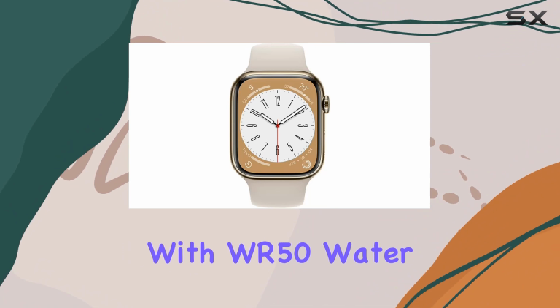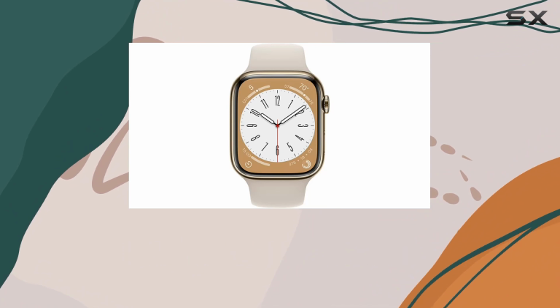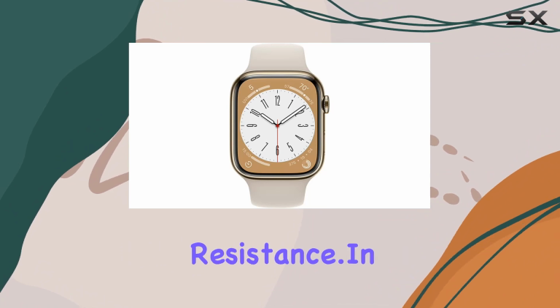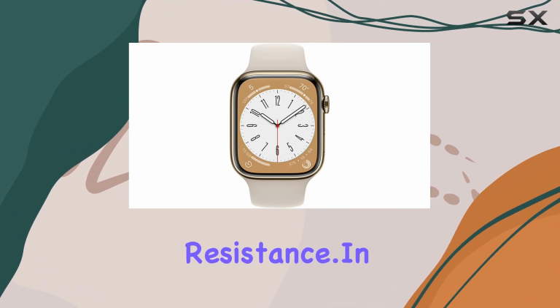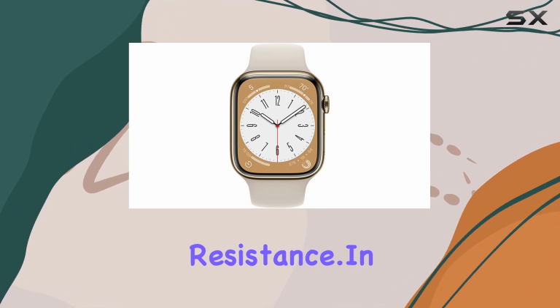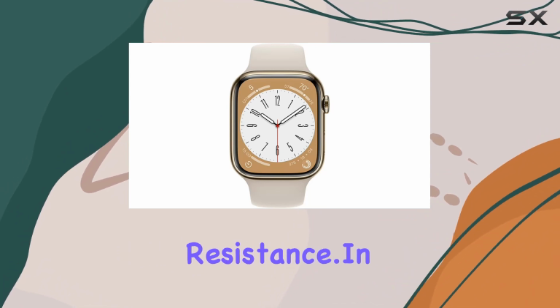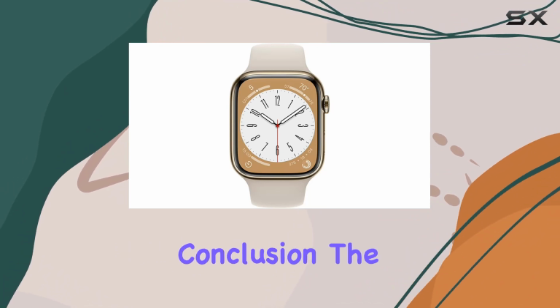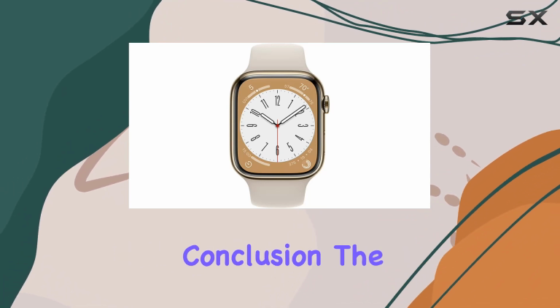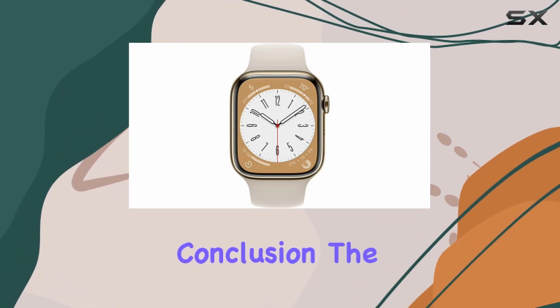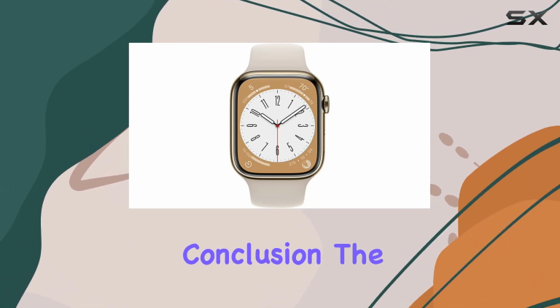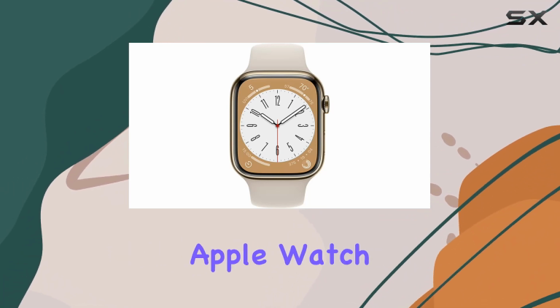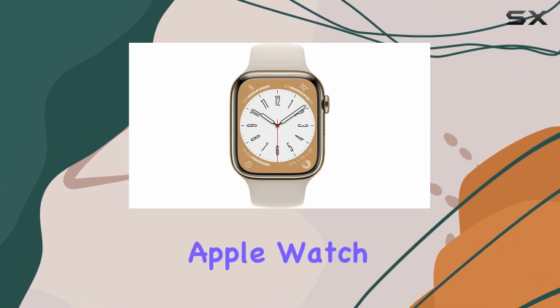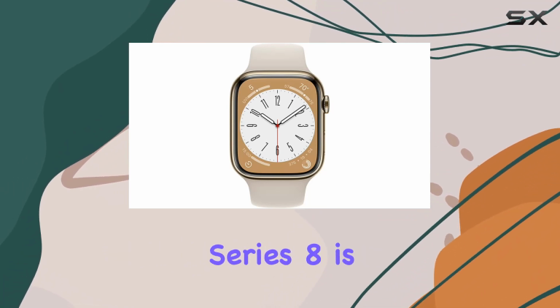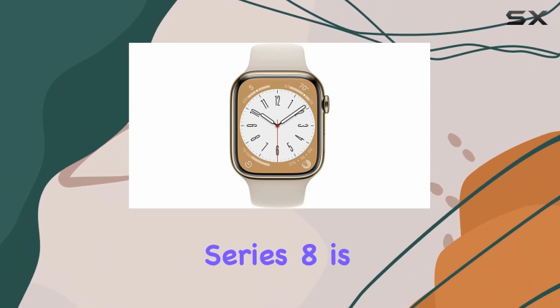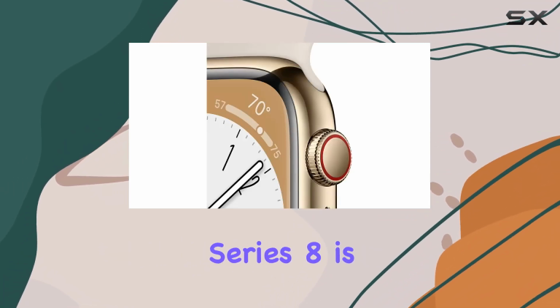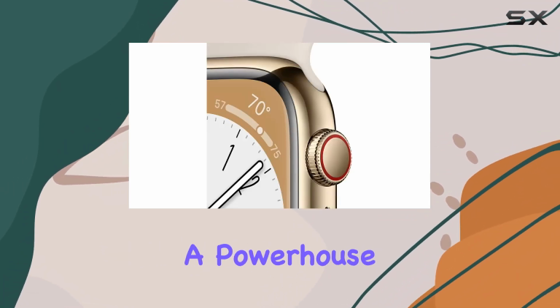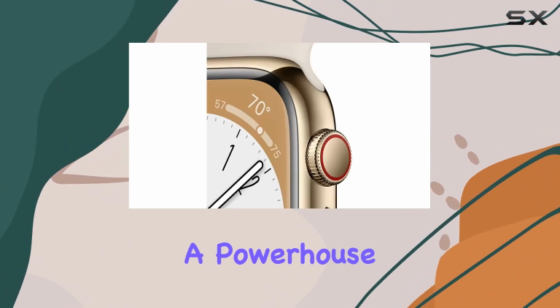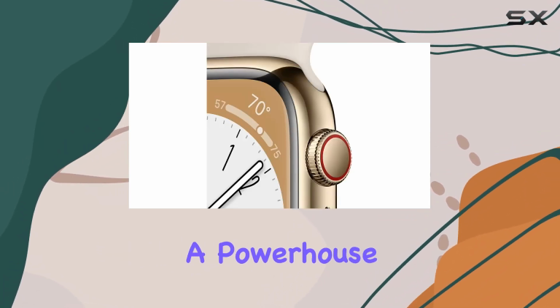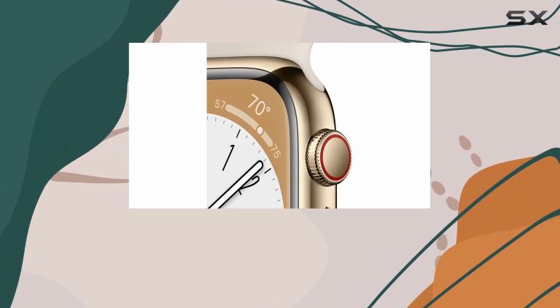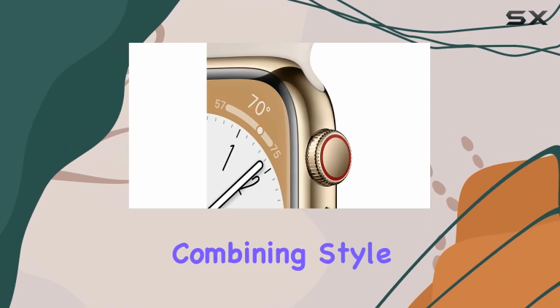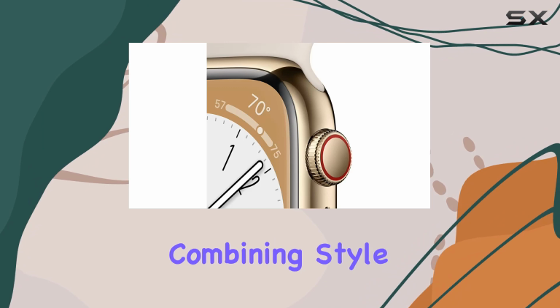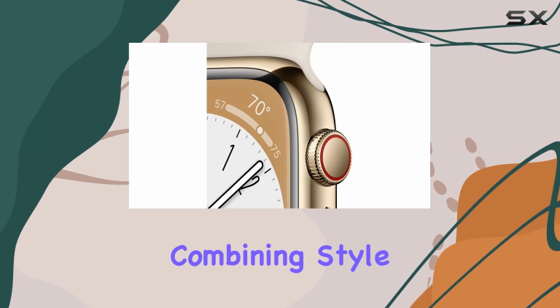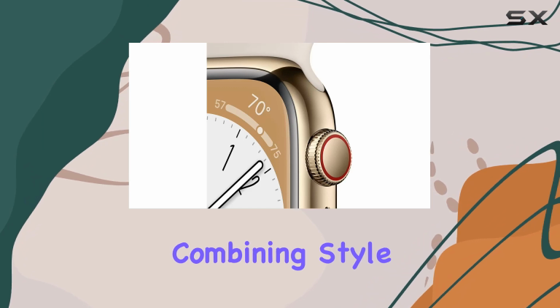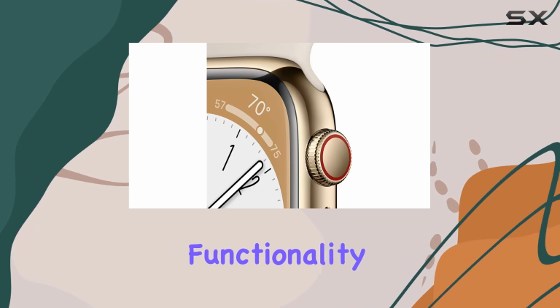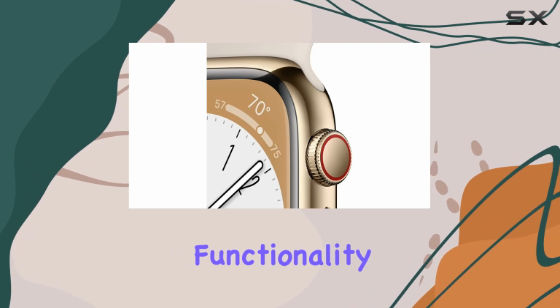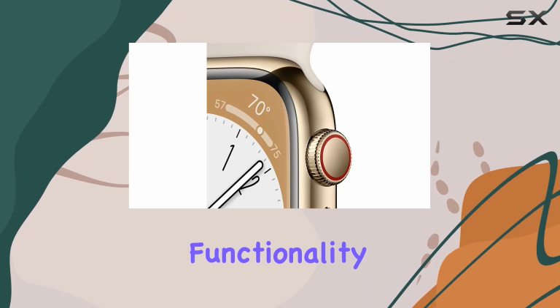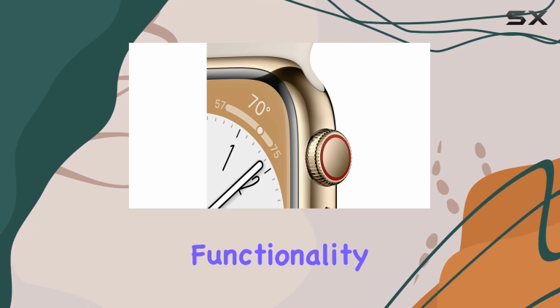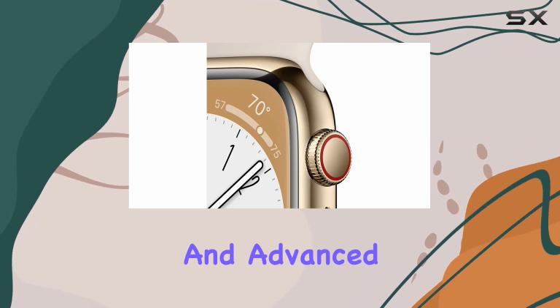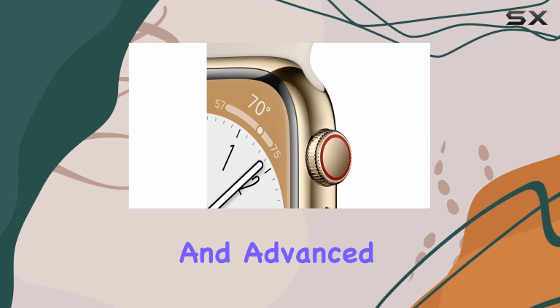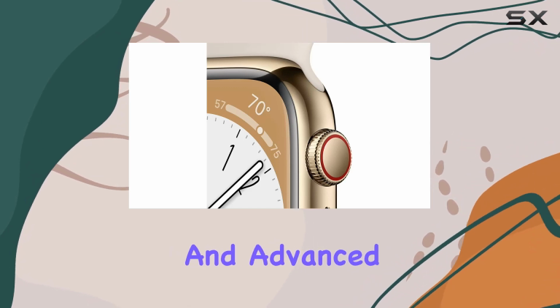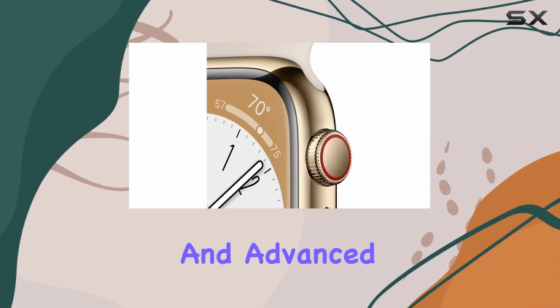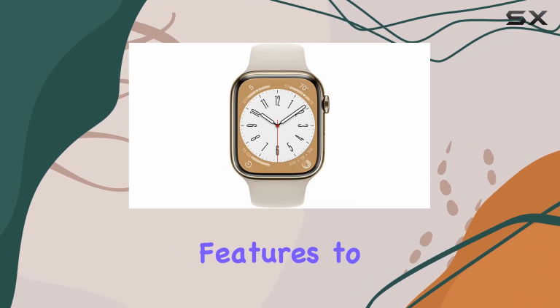The device's durability is top-notch, being crack resistant, IP6X certified dust resistant, and swim proof with WR50 water resistance. In conclusion, the Apple Watch Series 8 is a powerhouse combining style, functionality, and advanced features to elevate your everyday life.